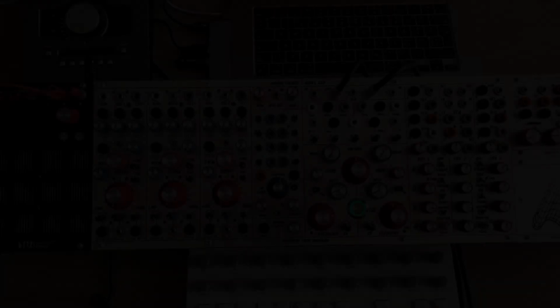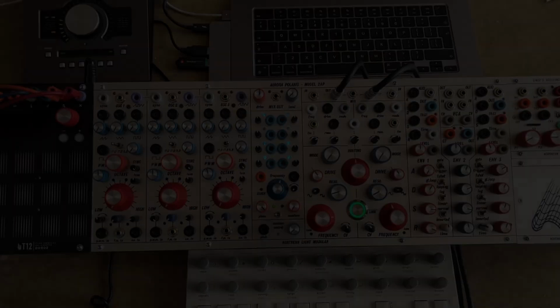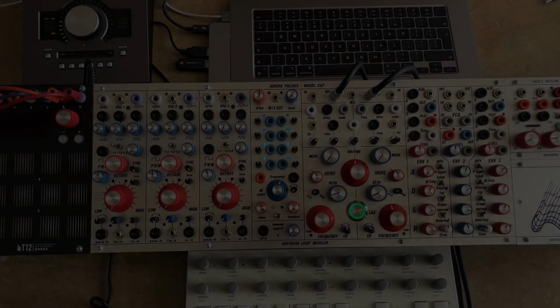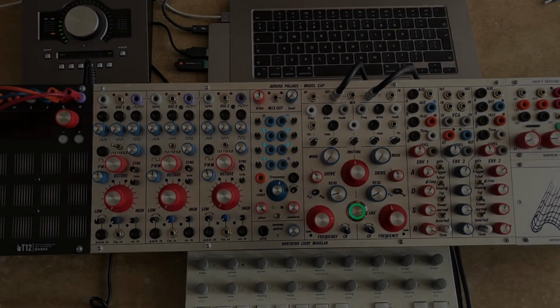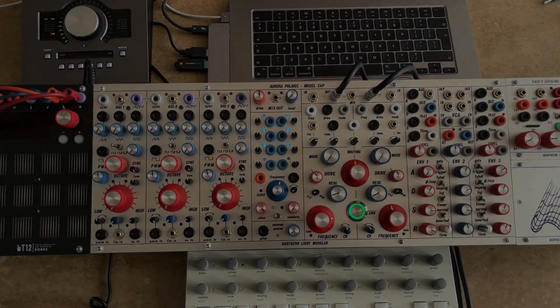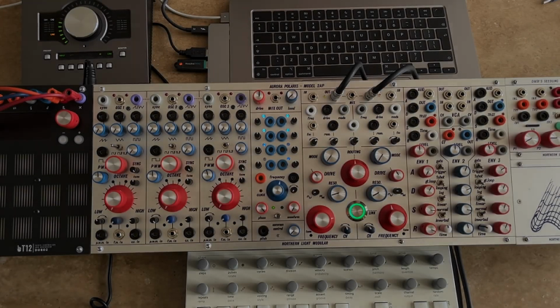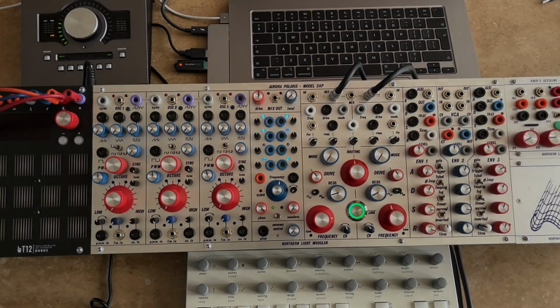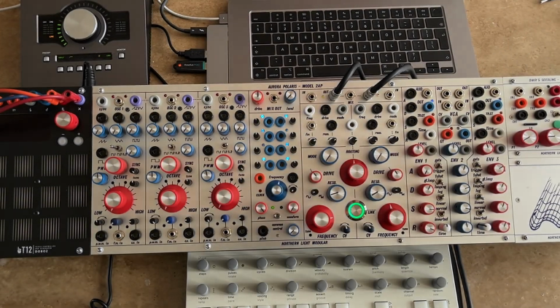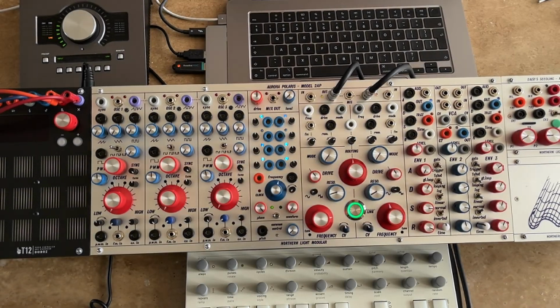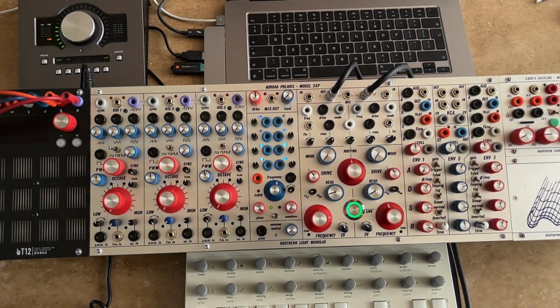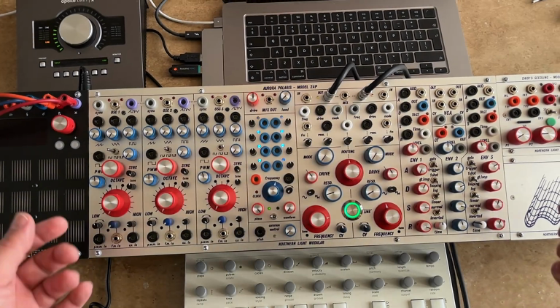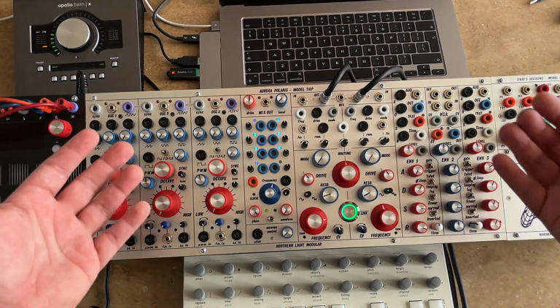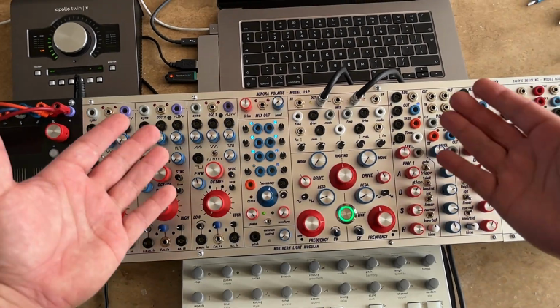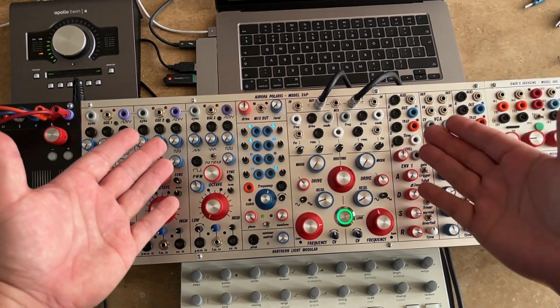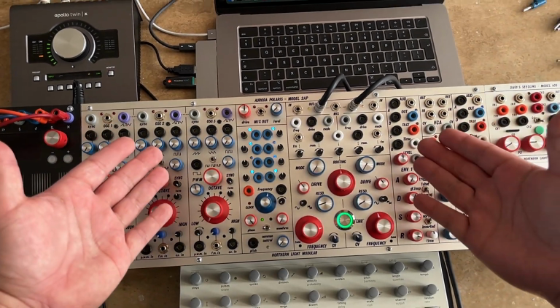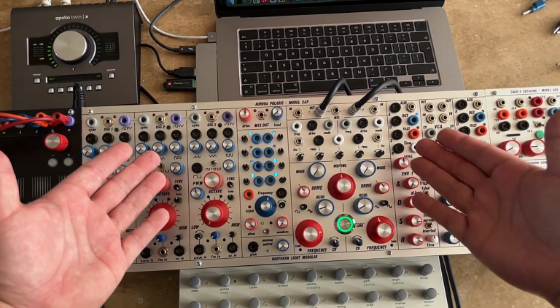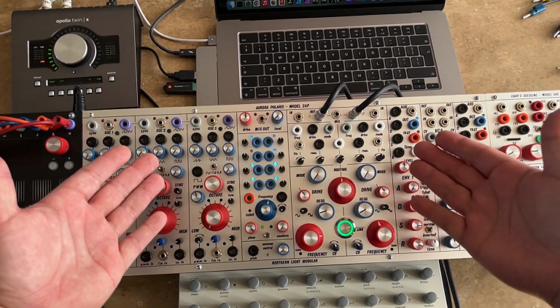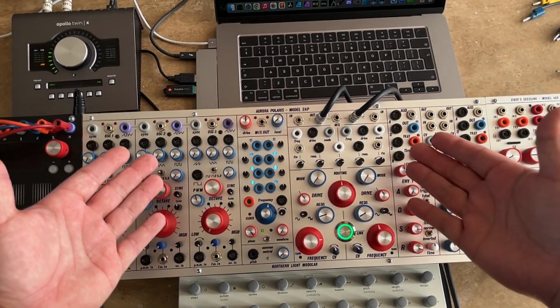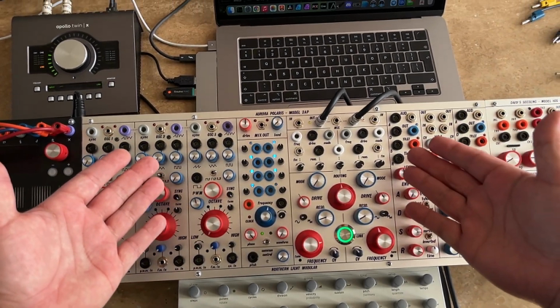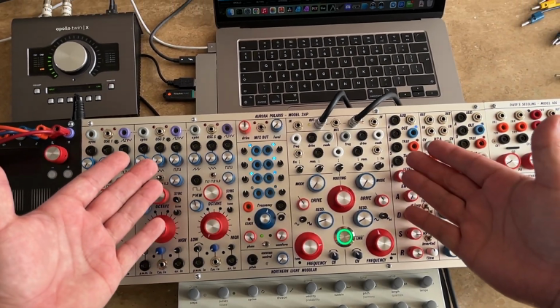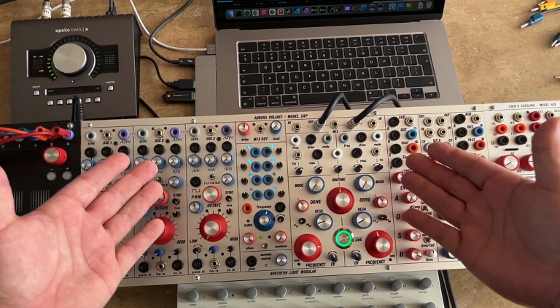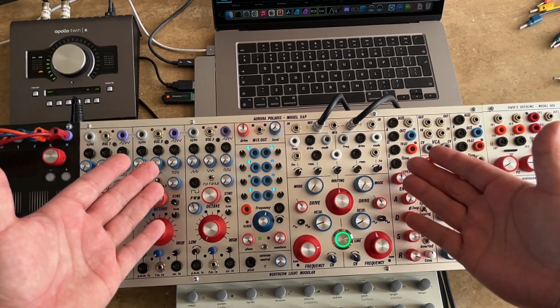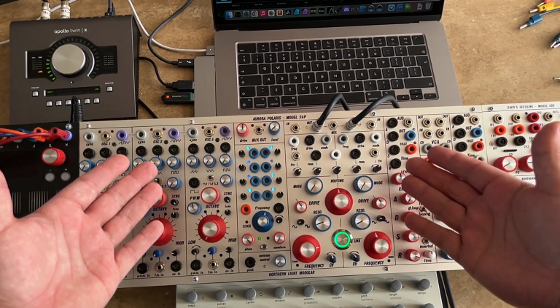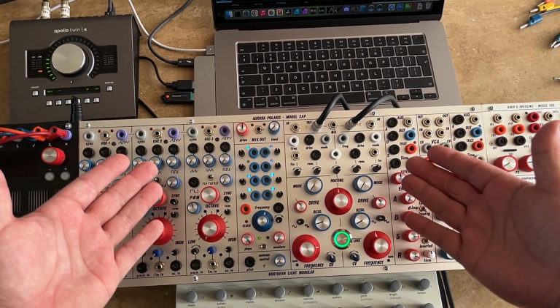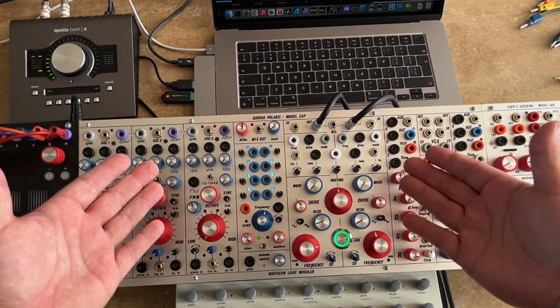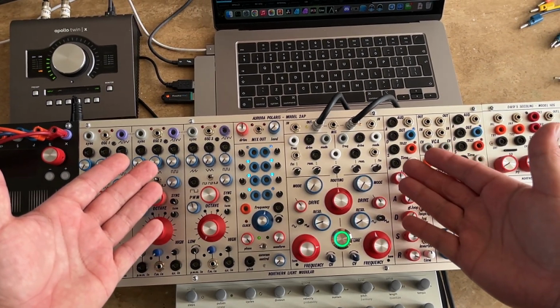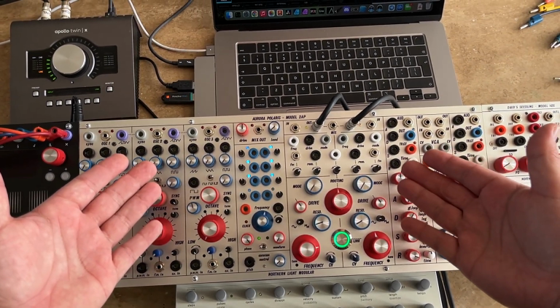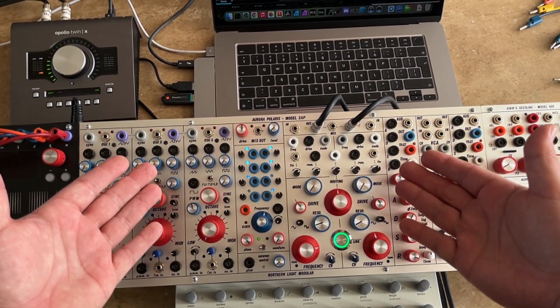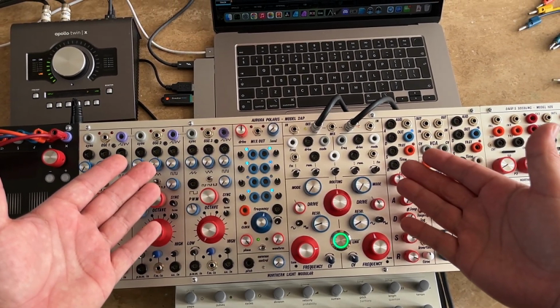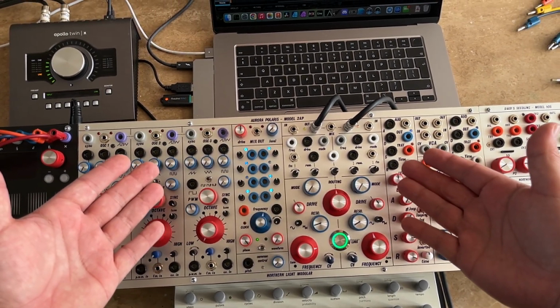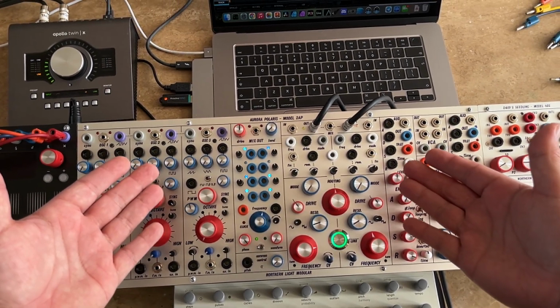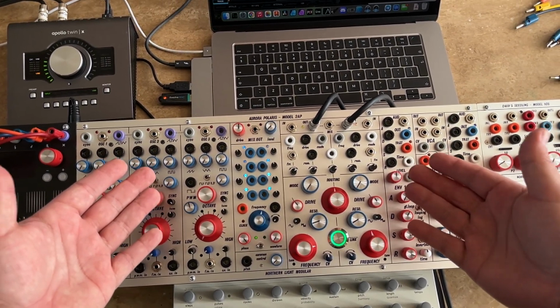Today I would like to present you the Aurora Polaris, model 2AP.